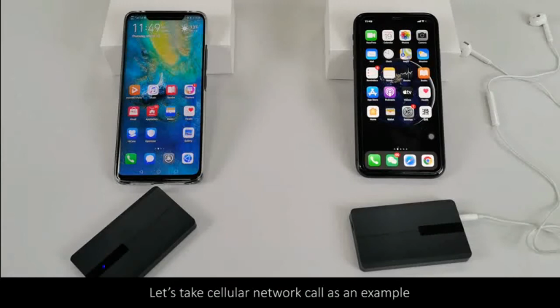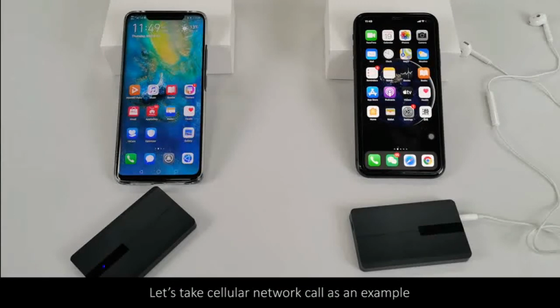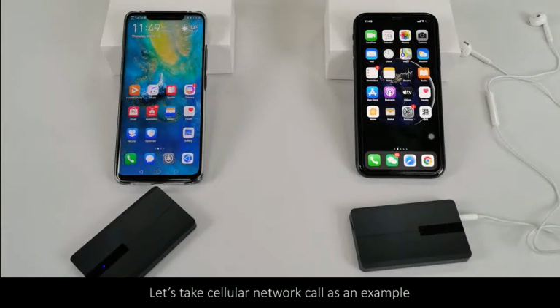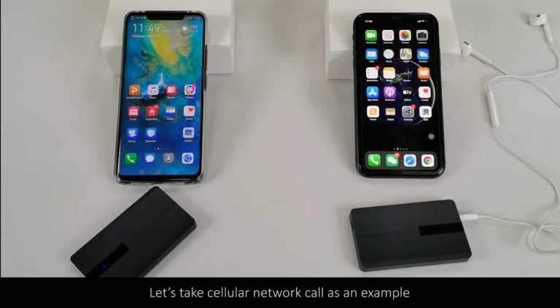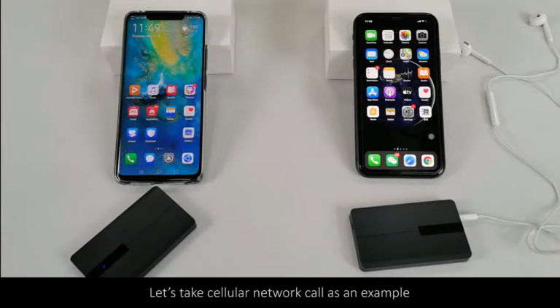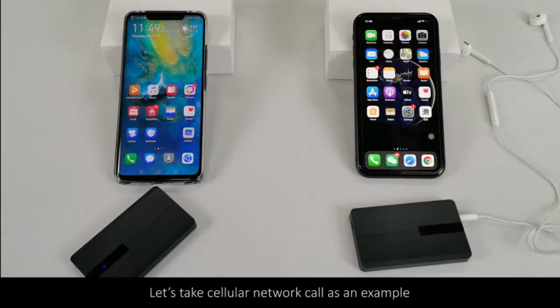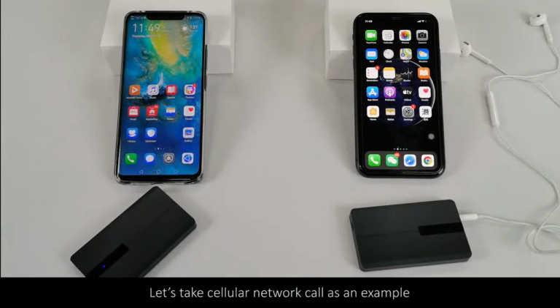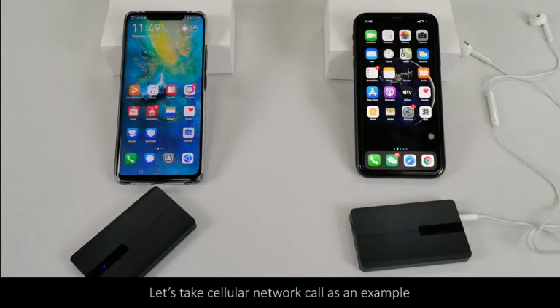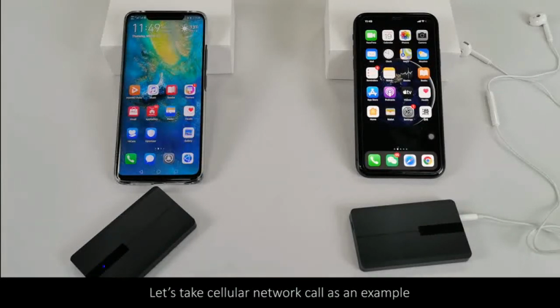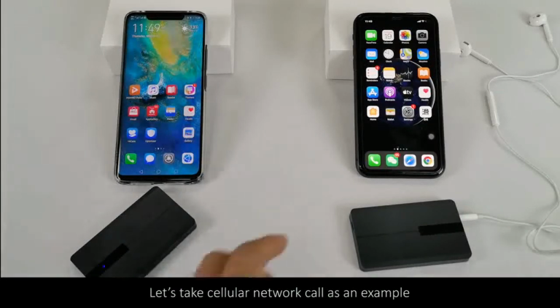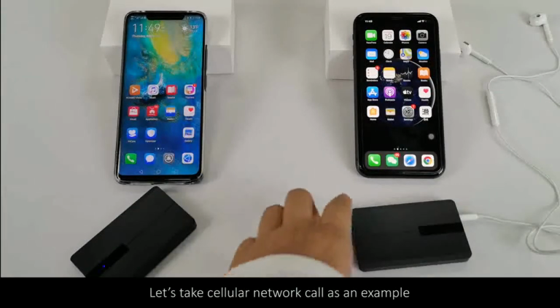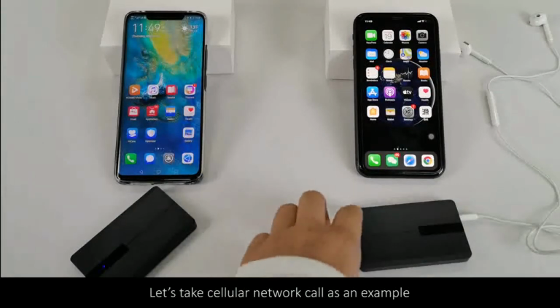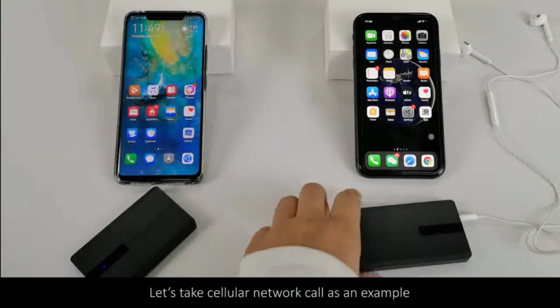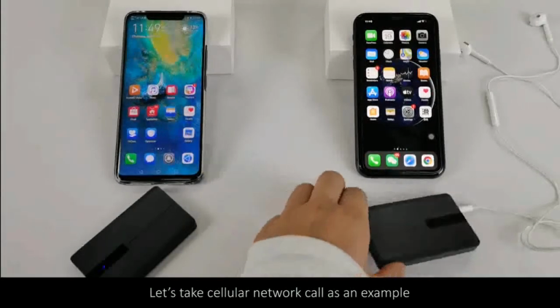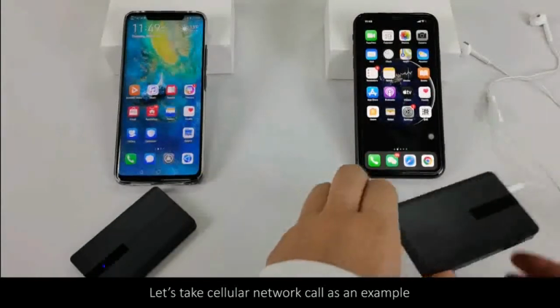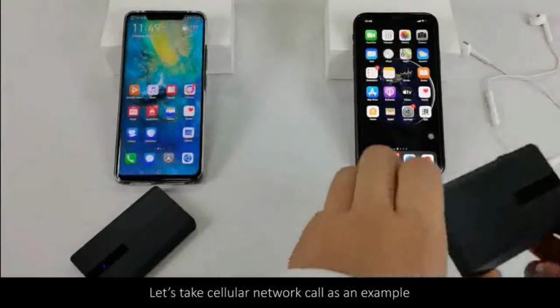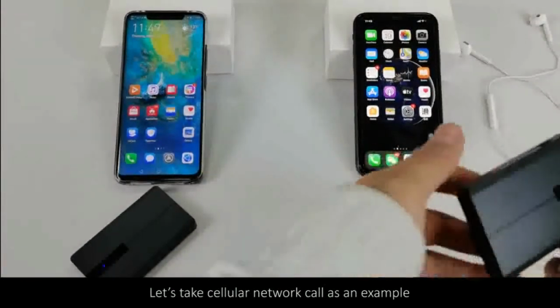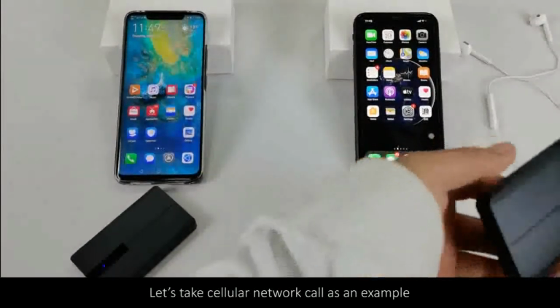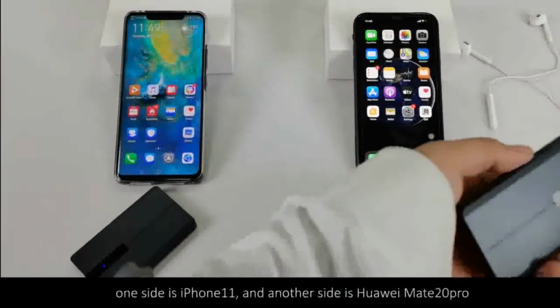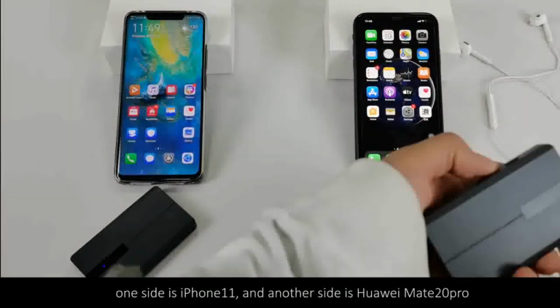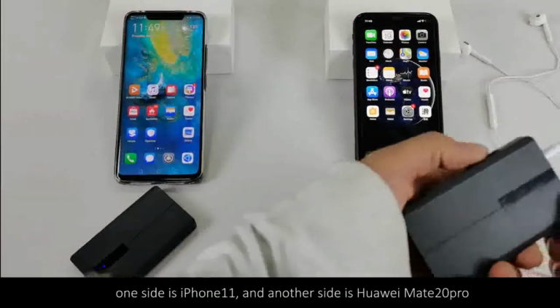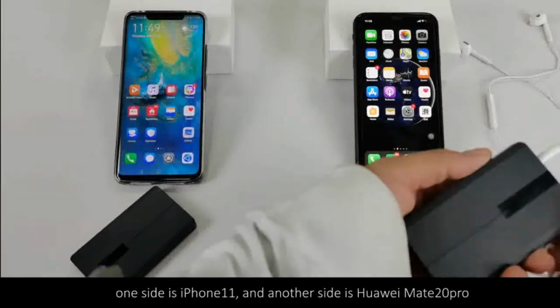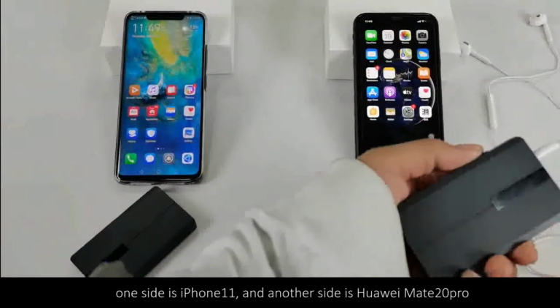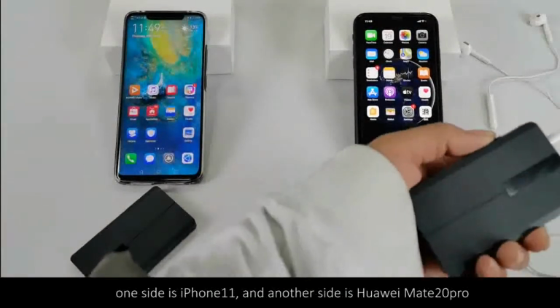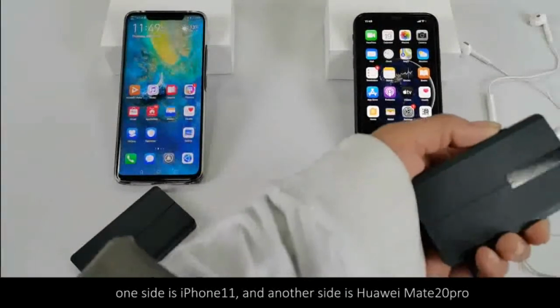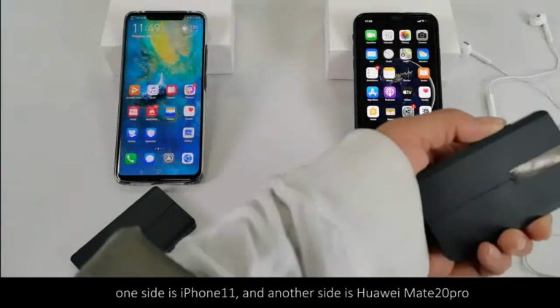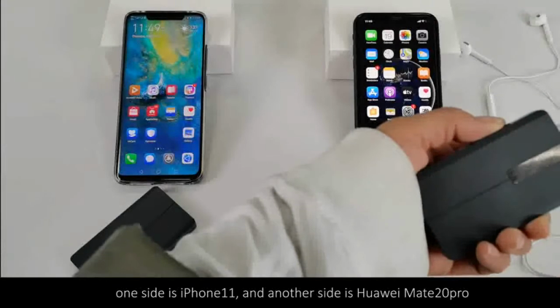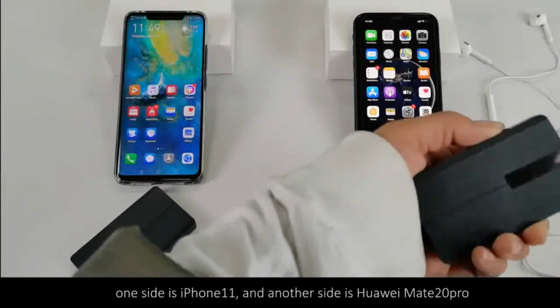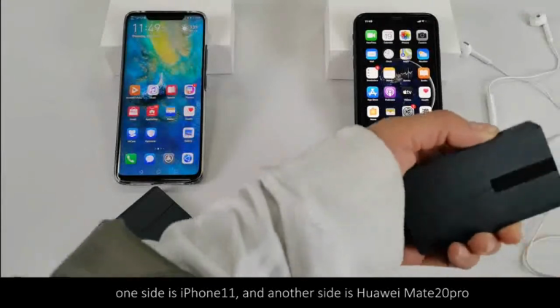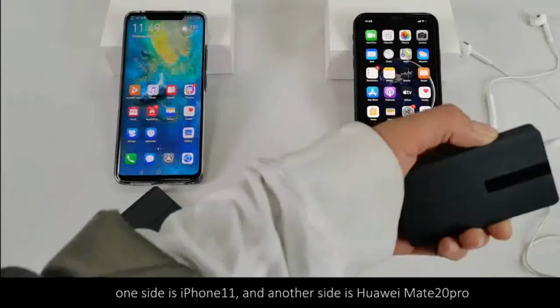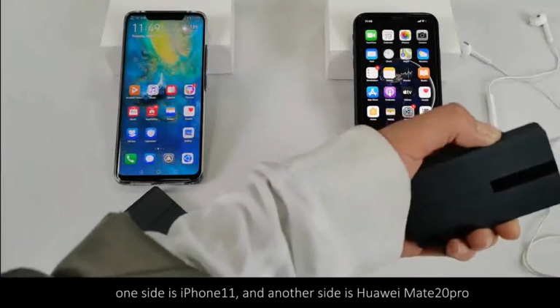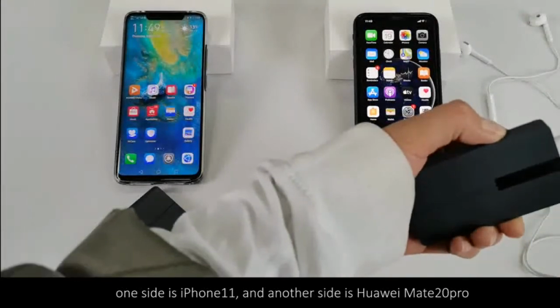Let's take a cellular network call as an example. One side is iPhone 11, and the other side is Huawei Mate 20 Pro.